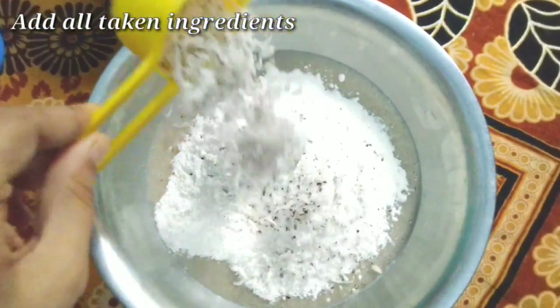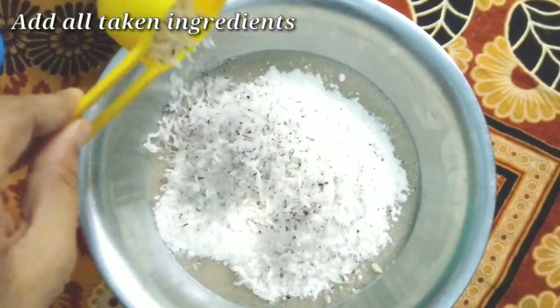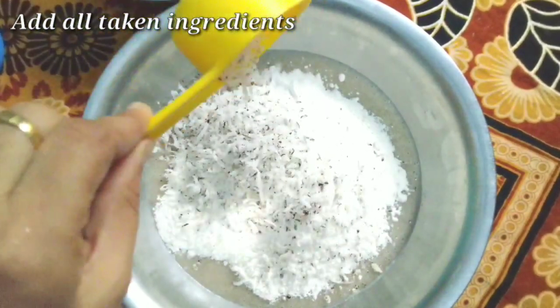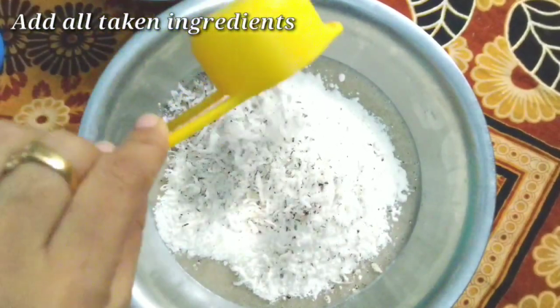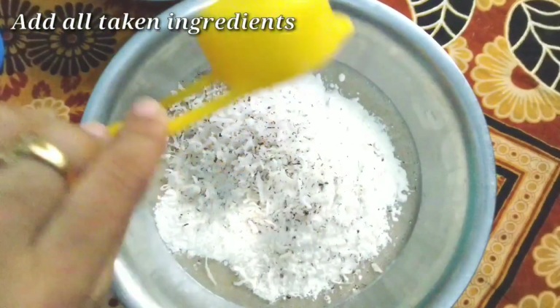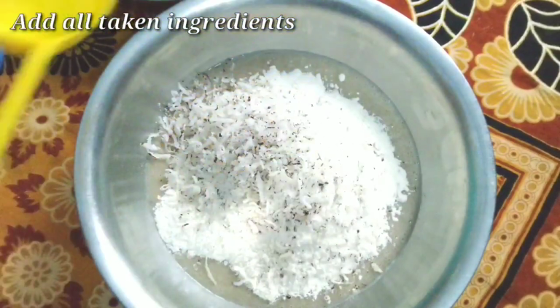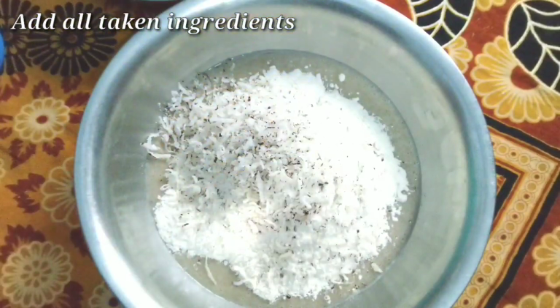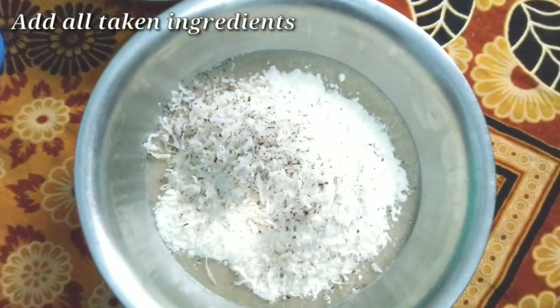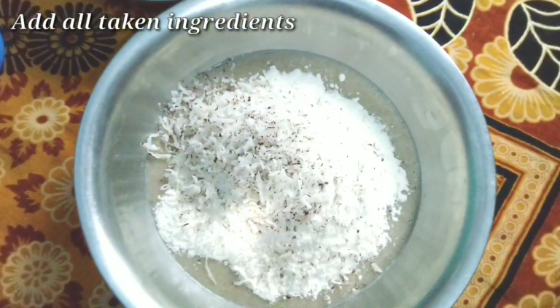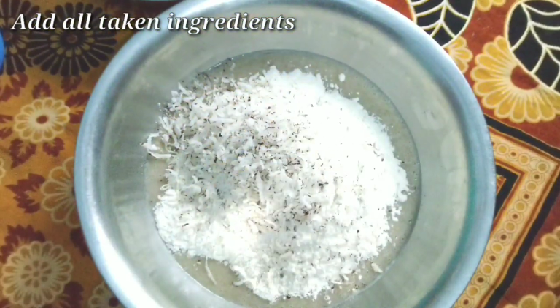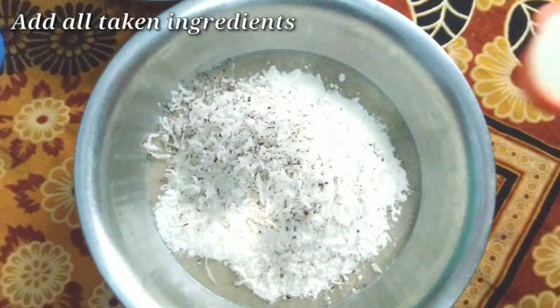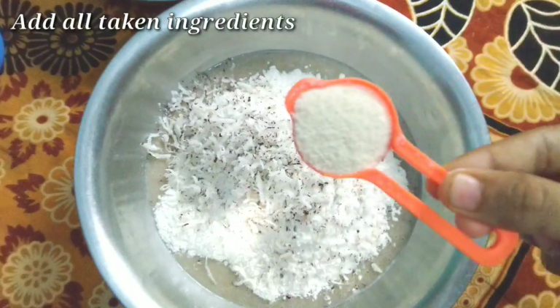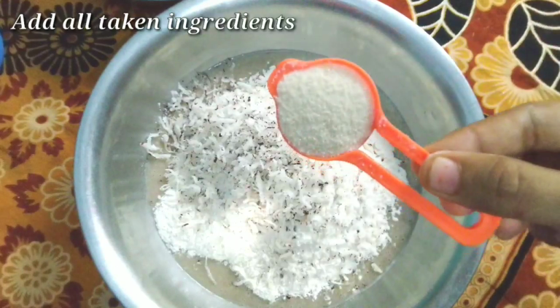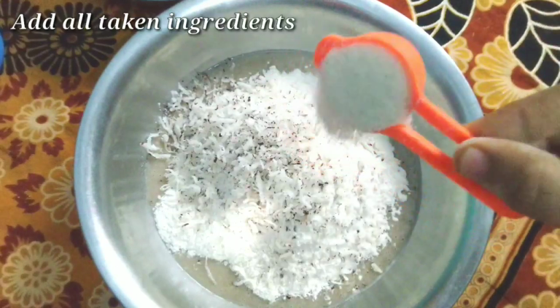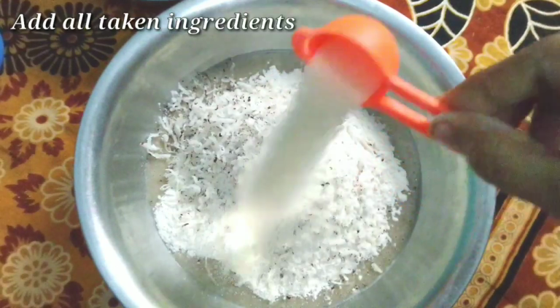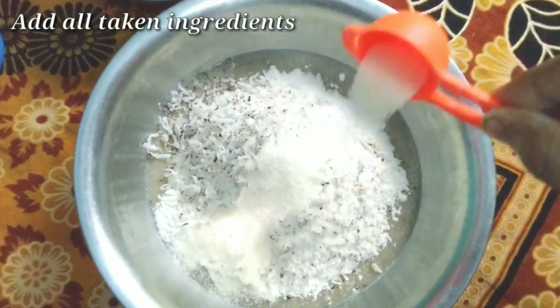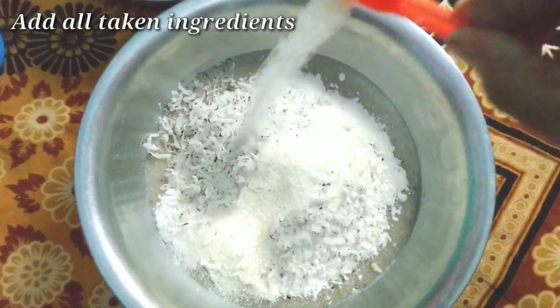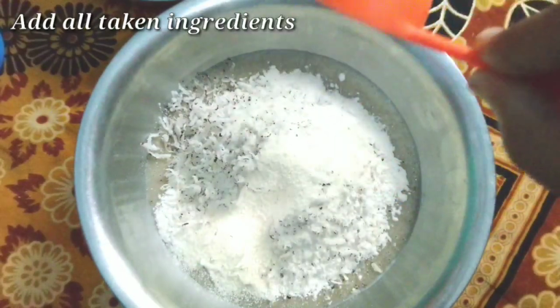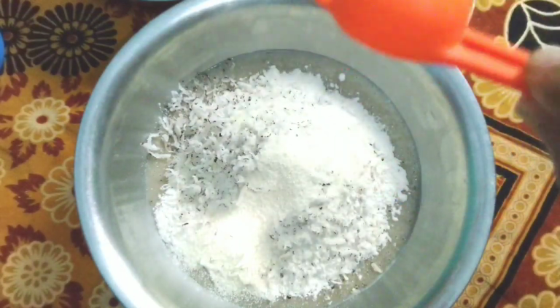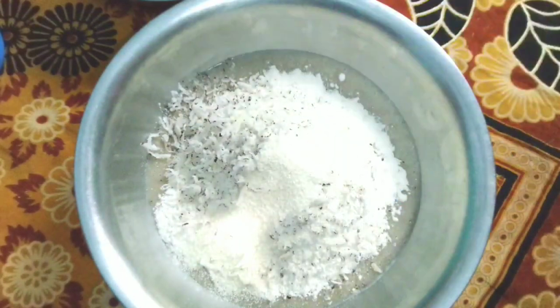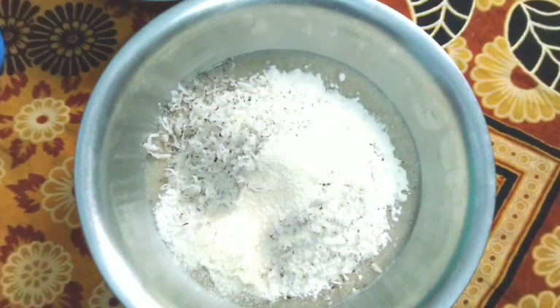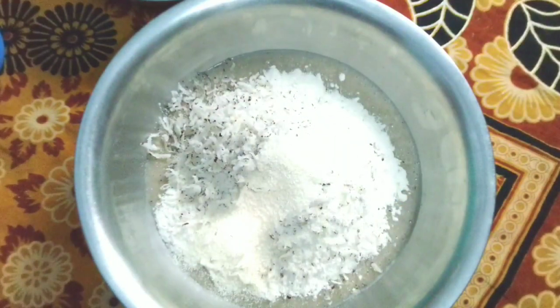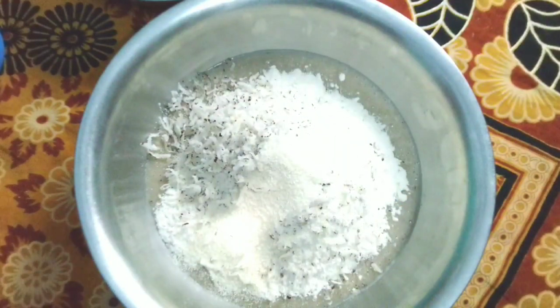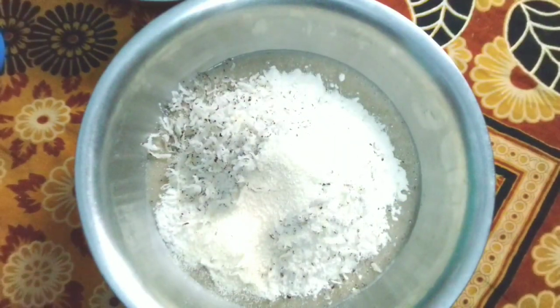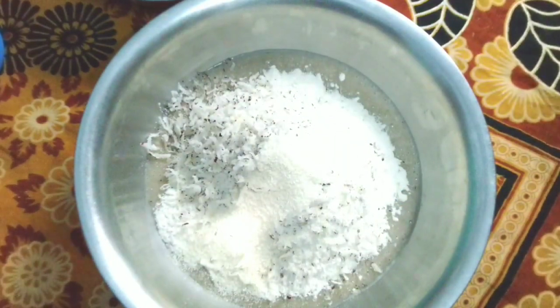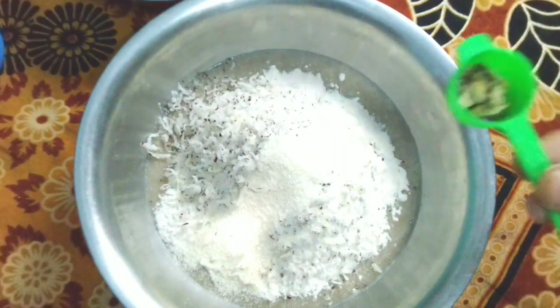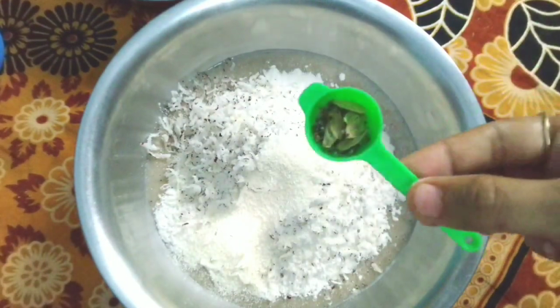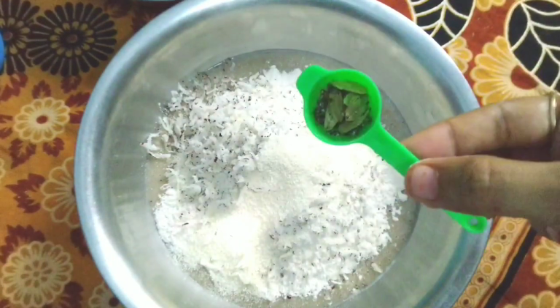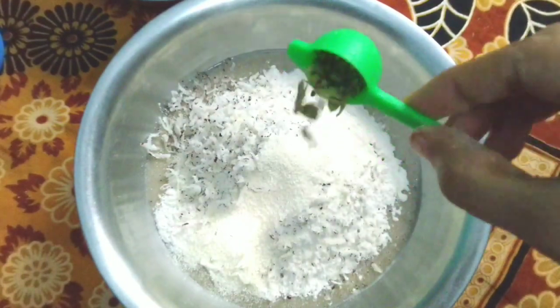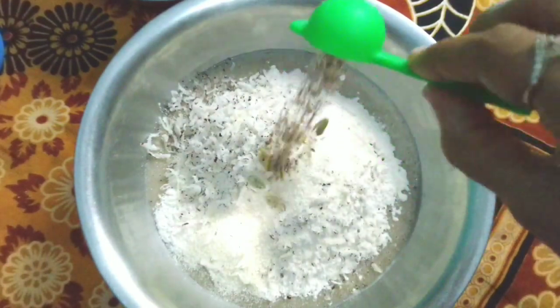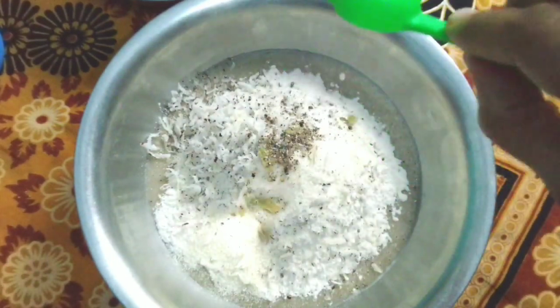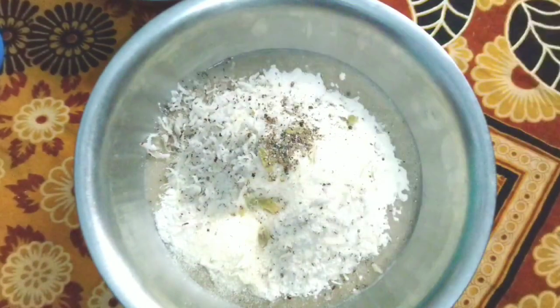I will add some of these banana balls here, then I will add some dry ingredients.